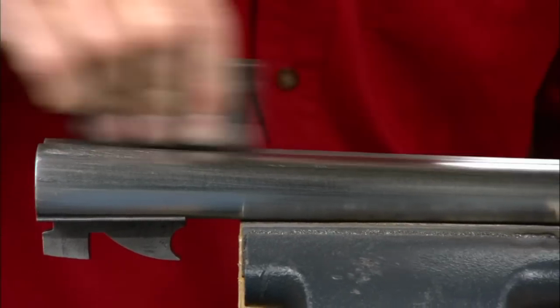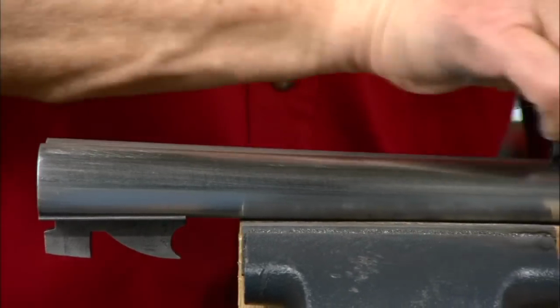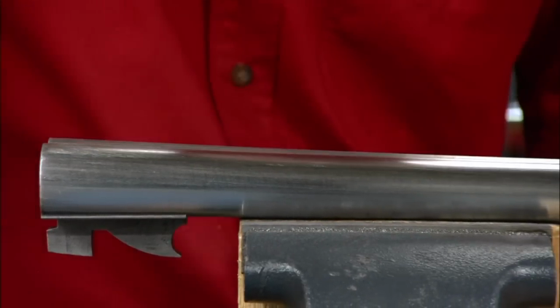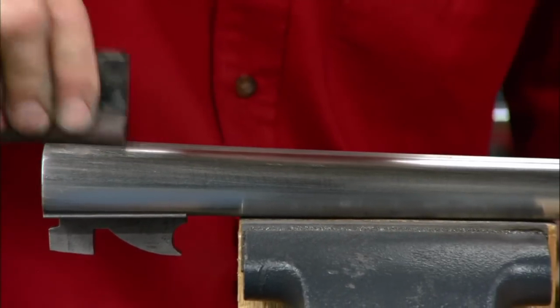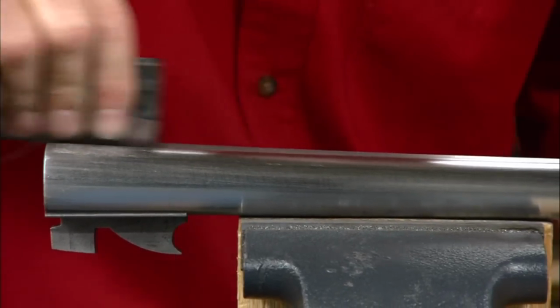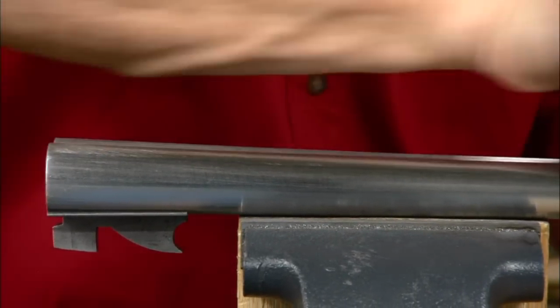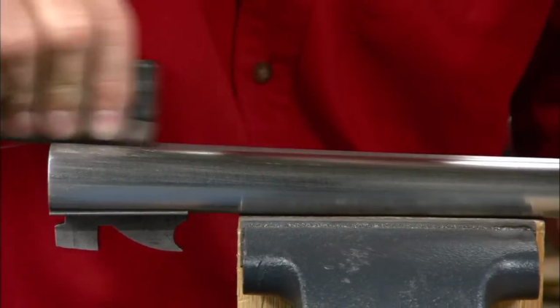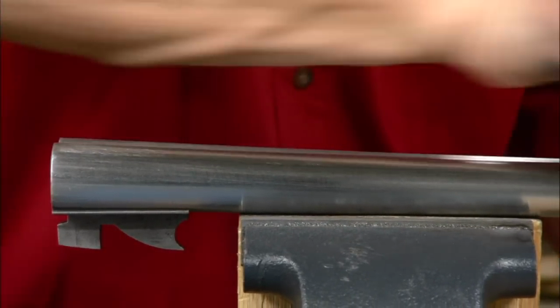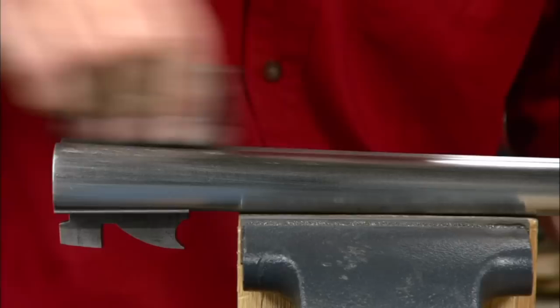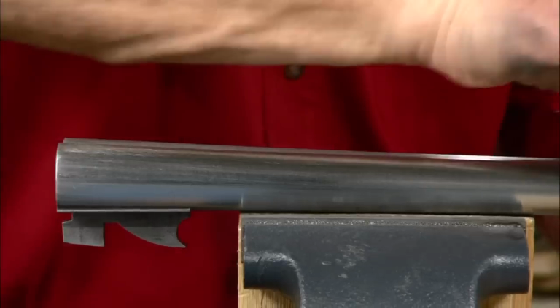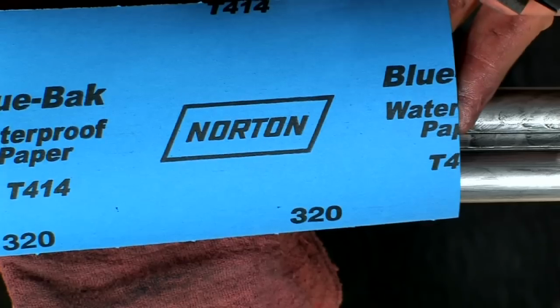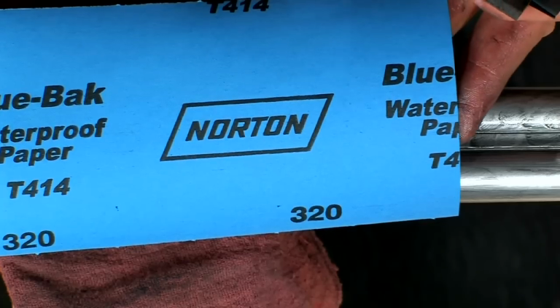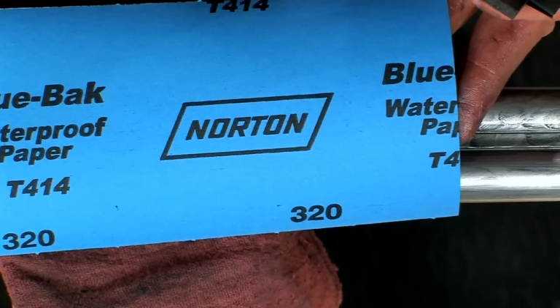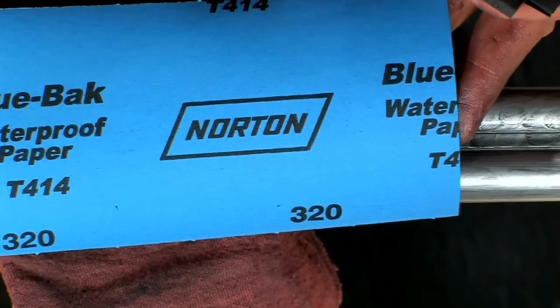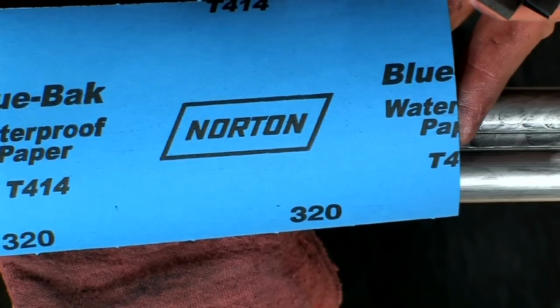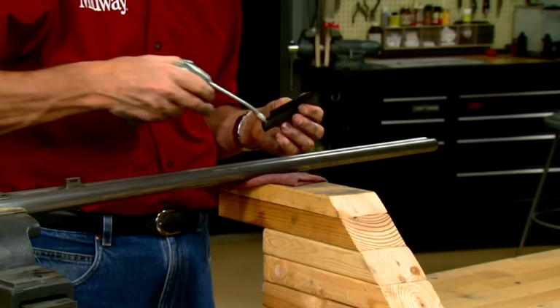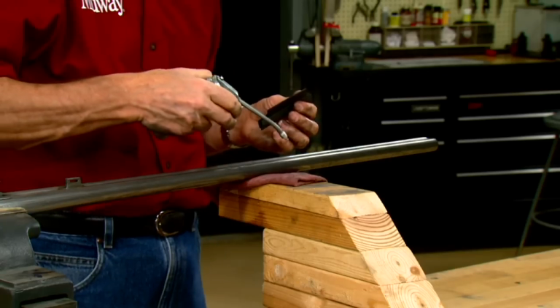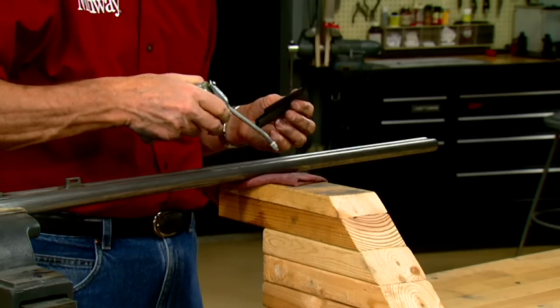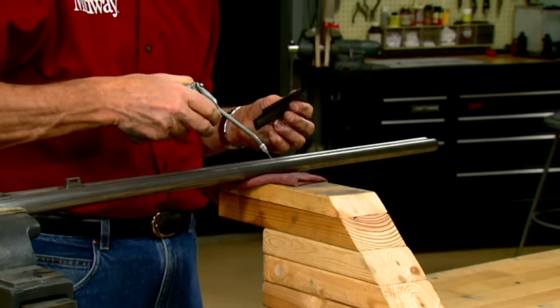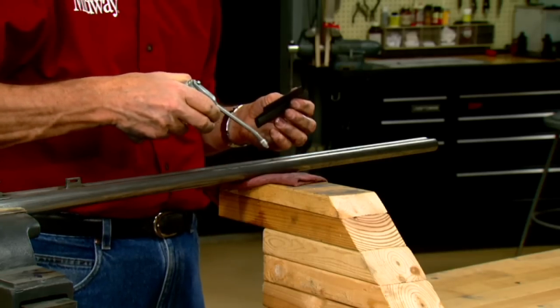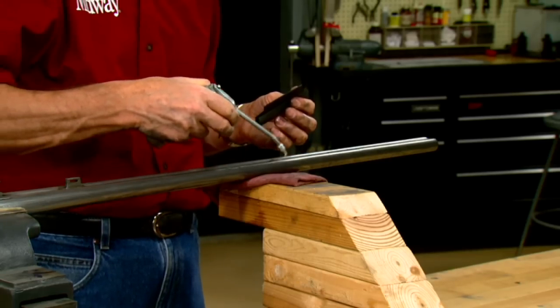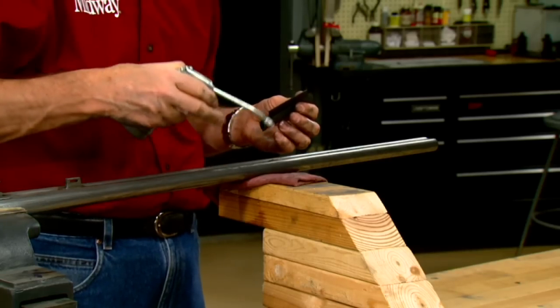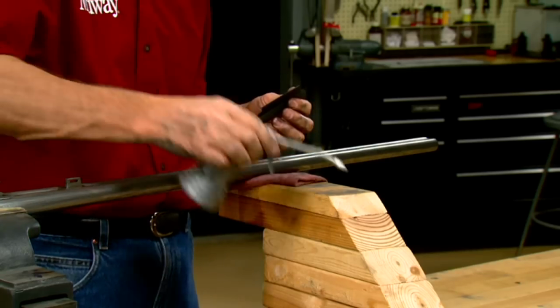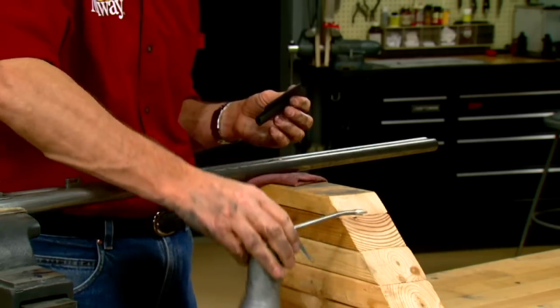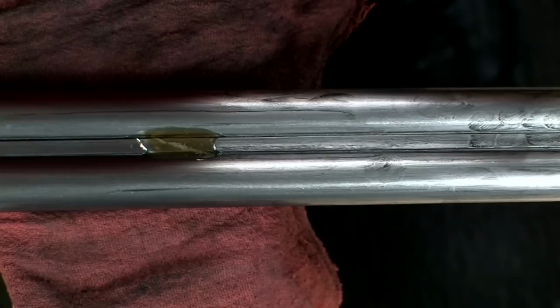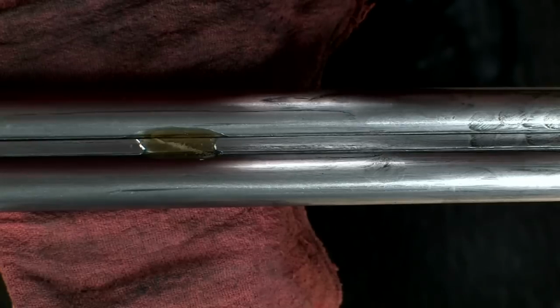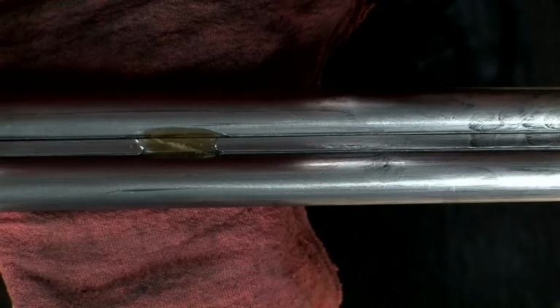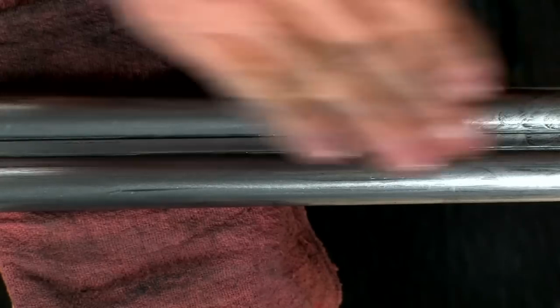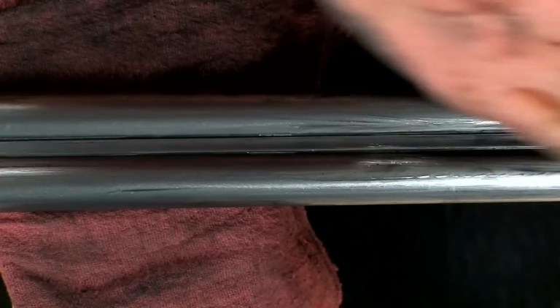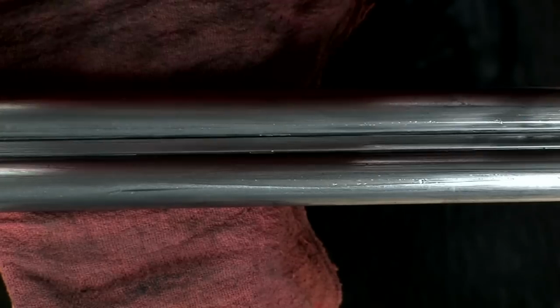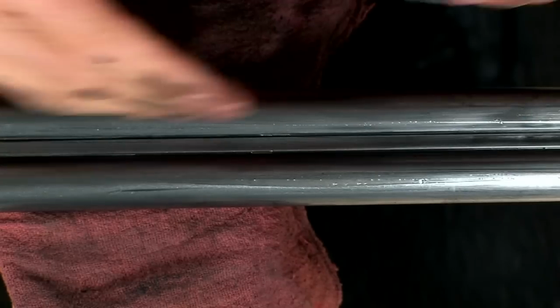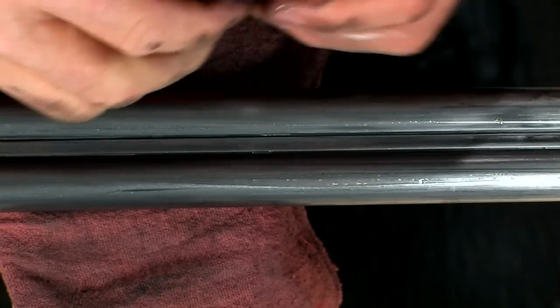After polishing up to 280 grit, switch to 320 silicon carbide for the final polish, using cutting oil as a lubricant.